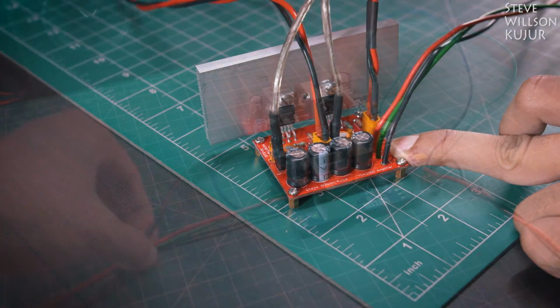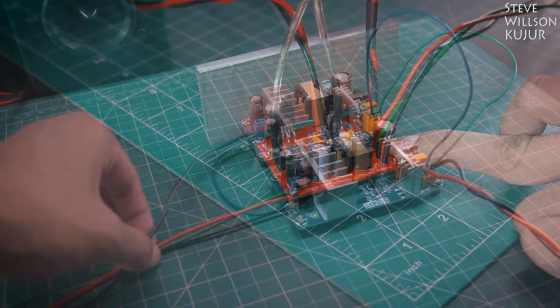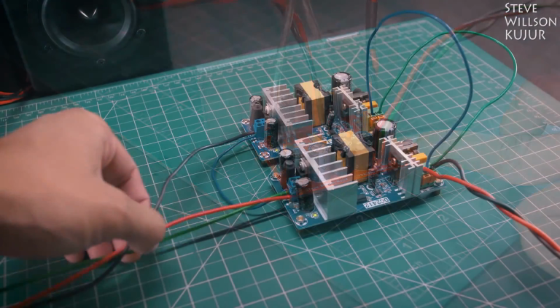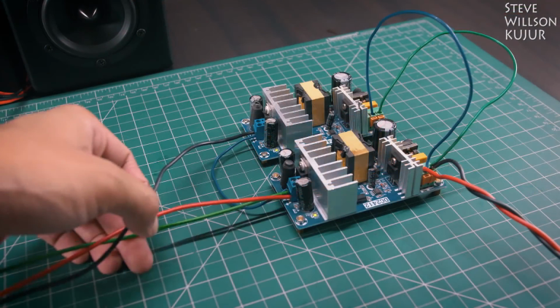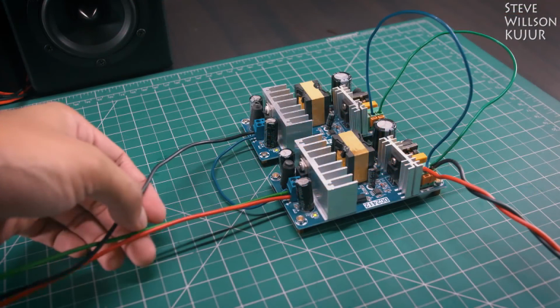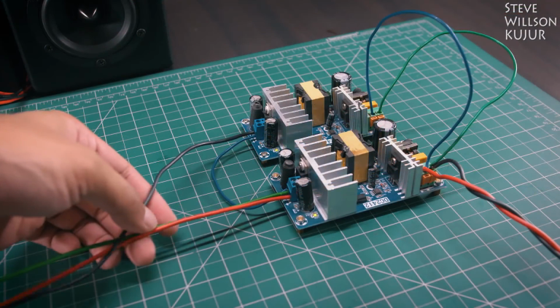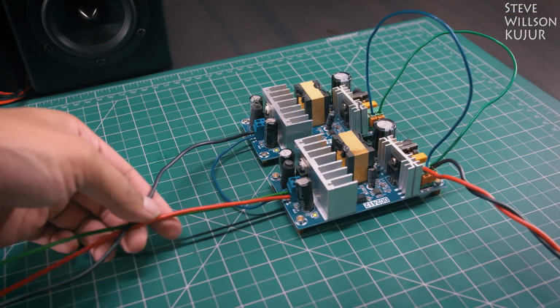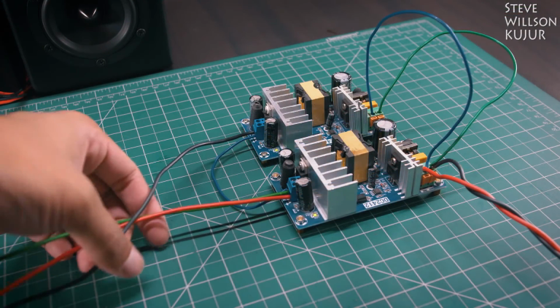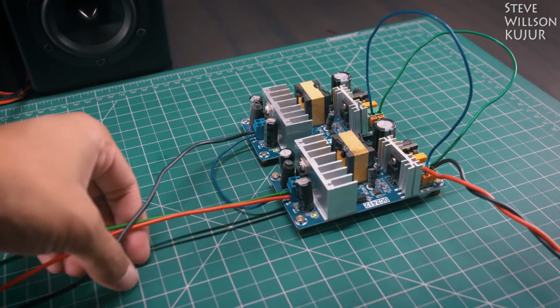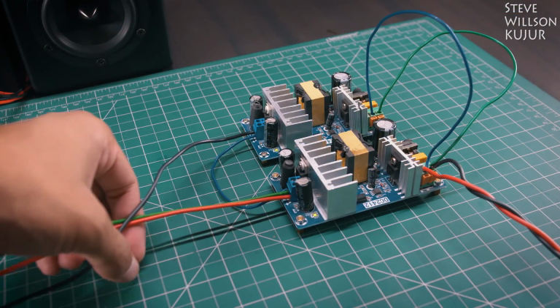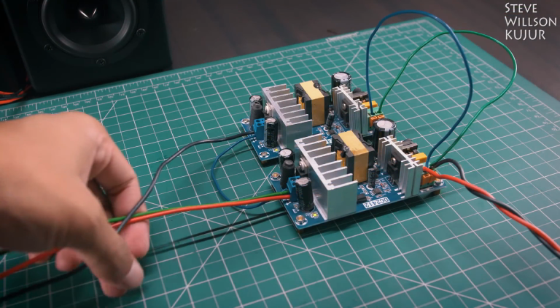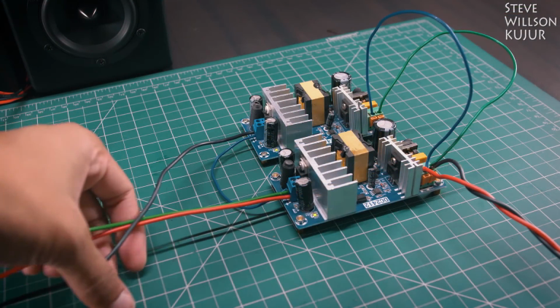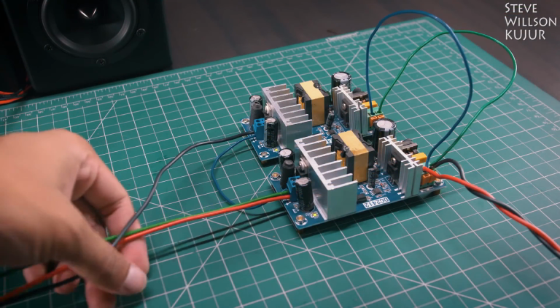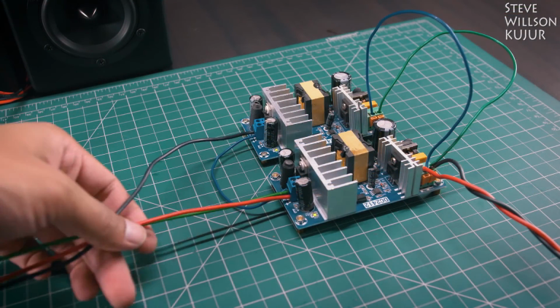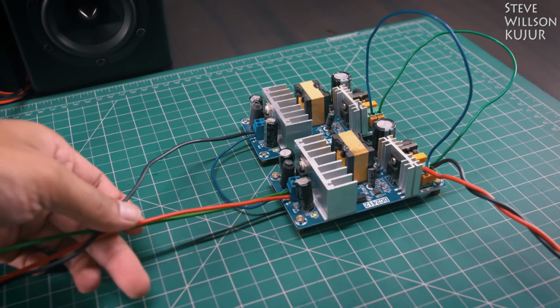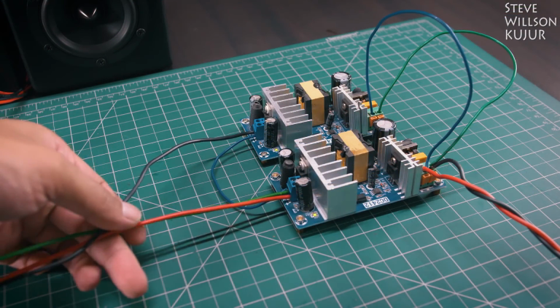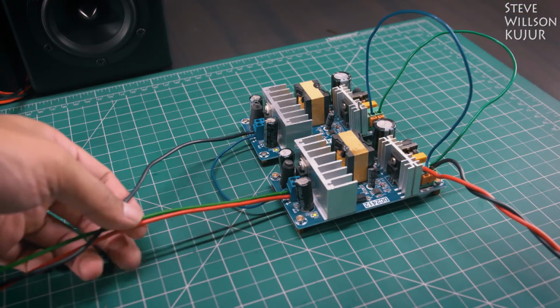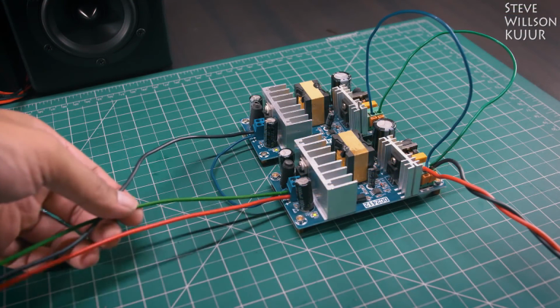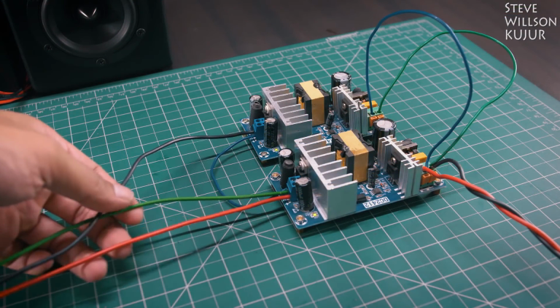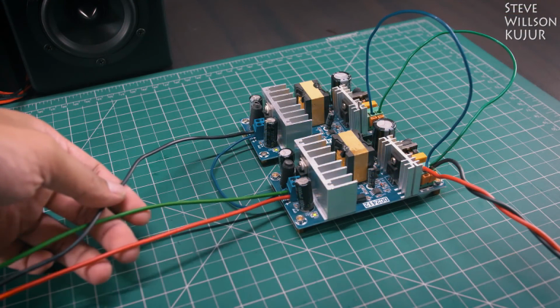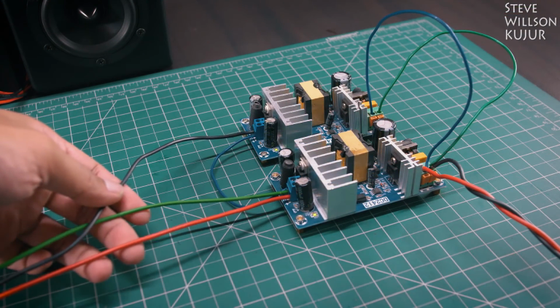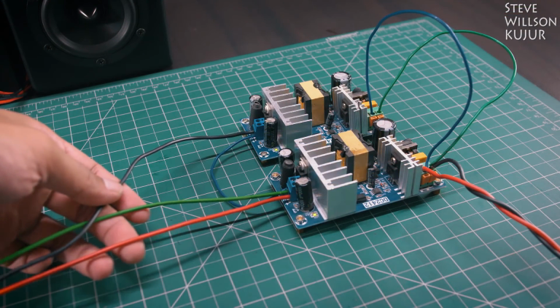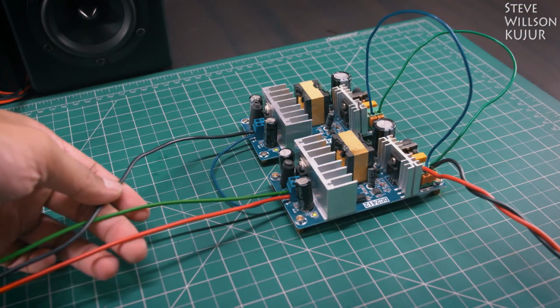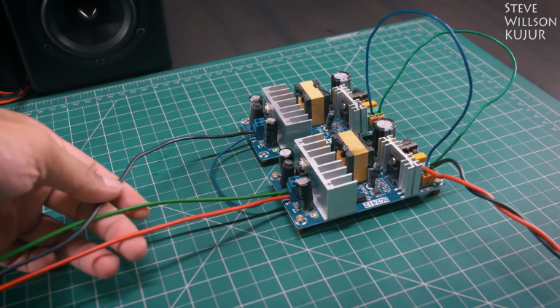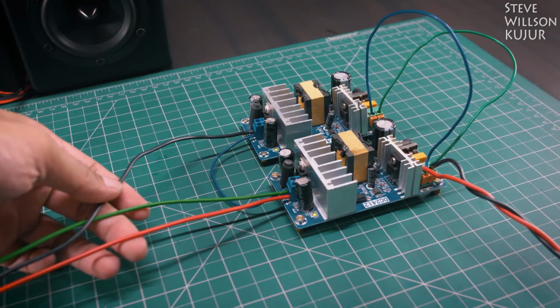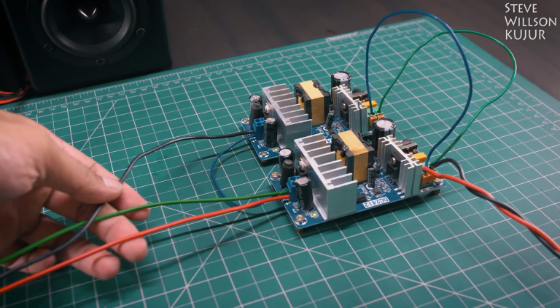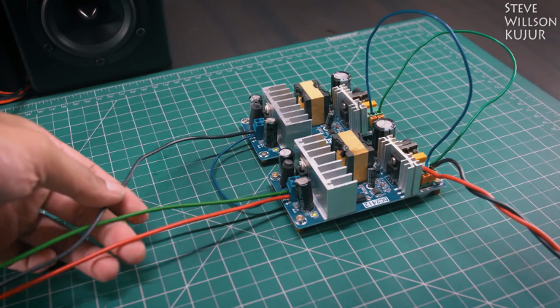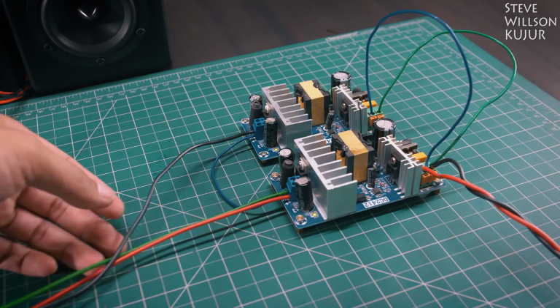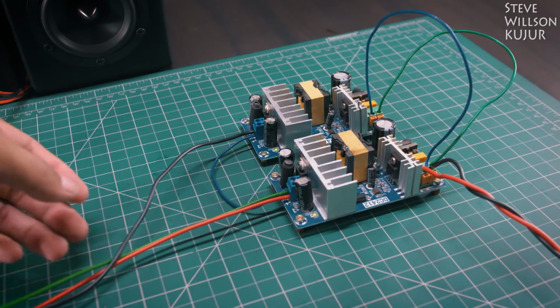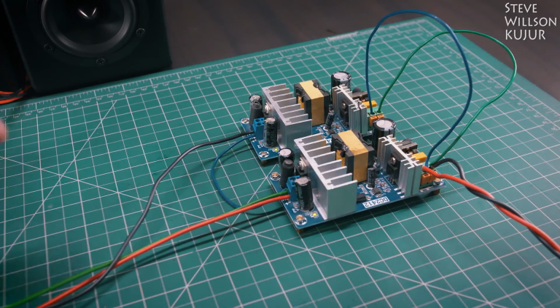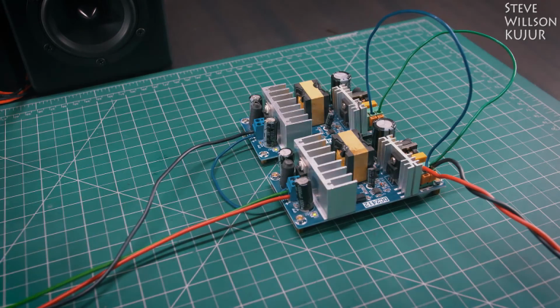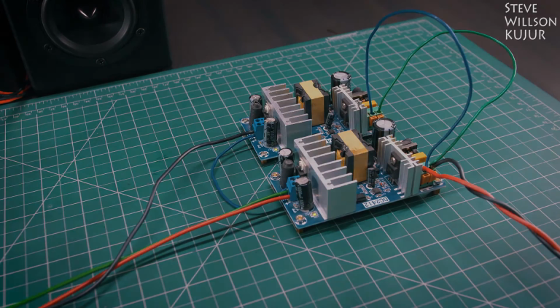I use two 24-volt power supplies in series to create a dual power supply.